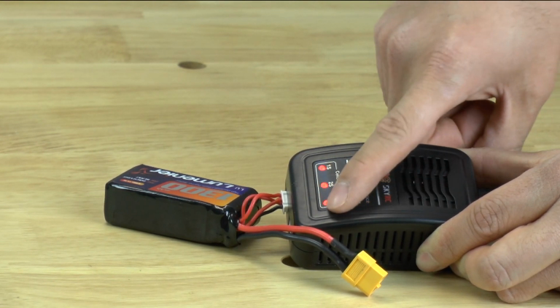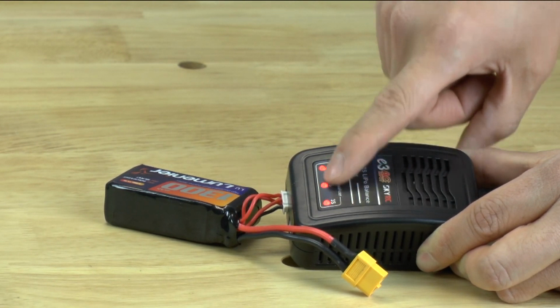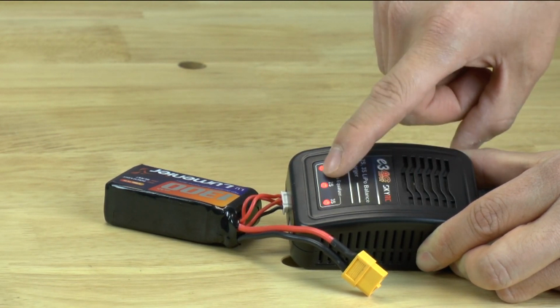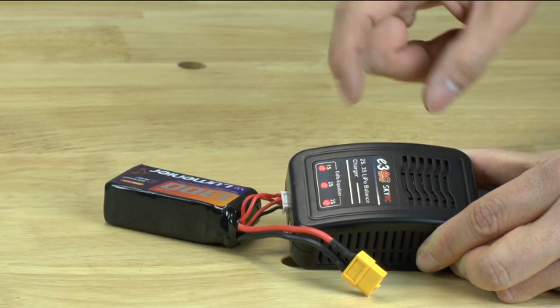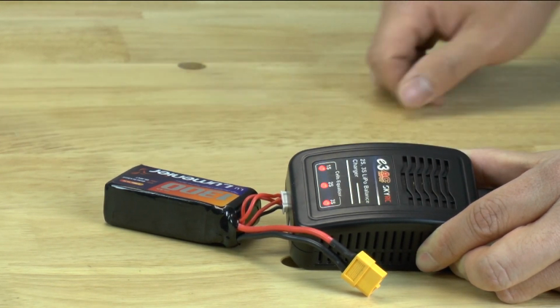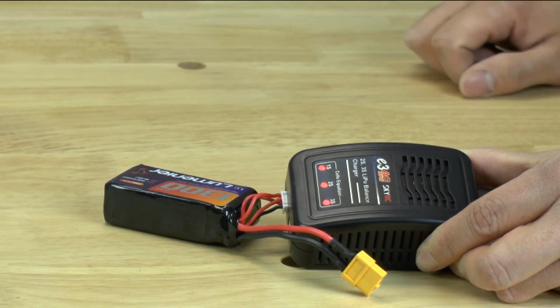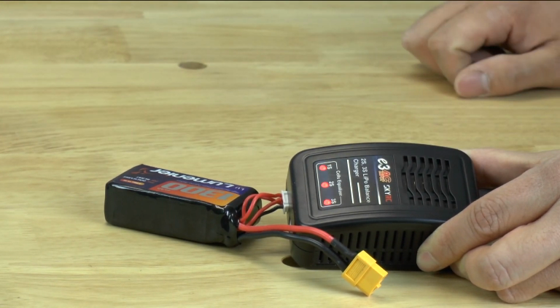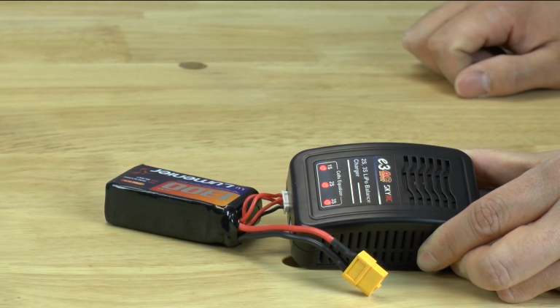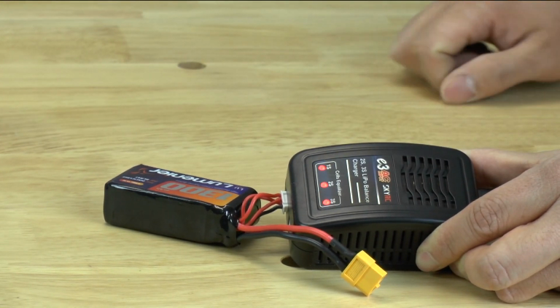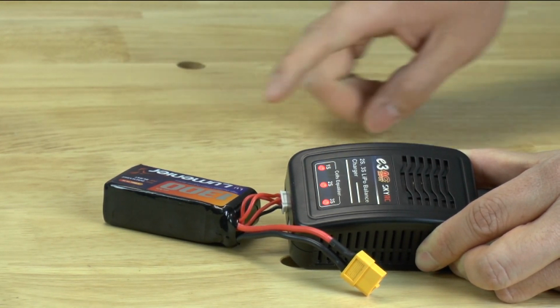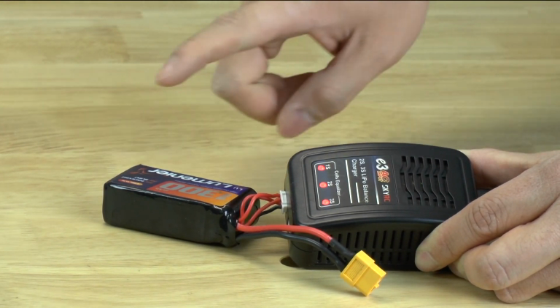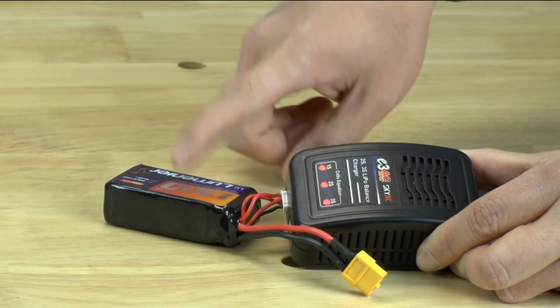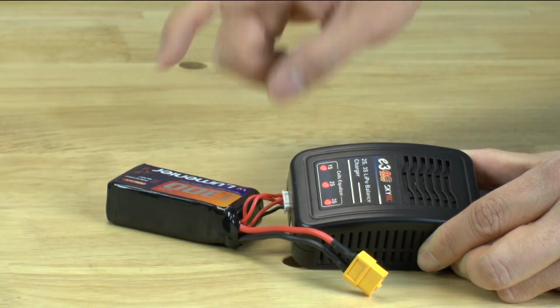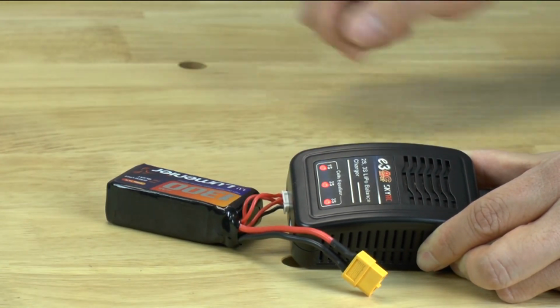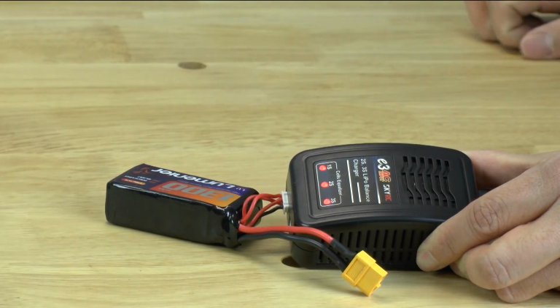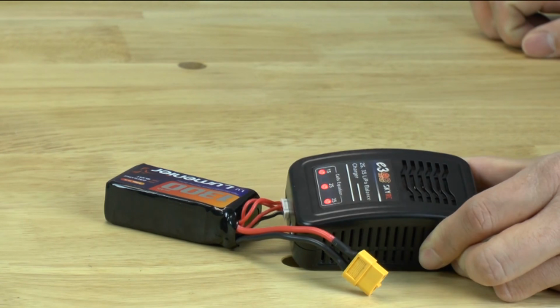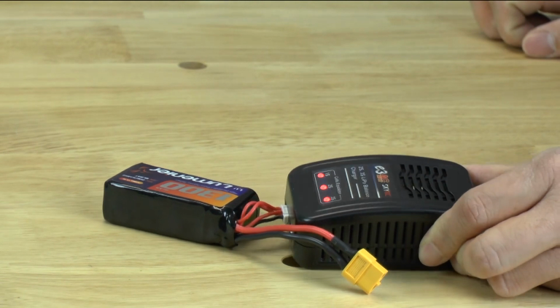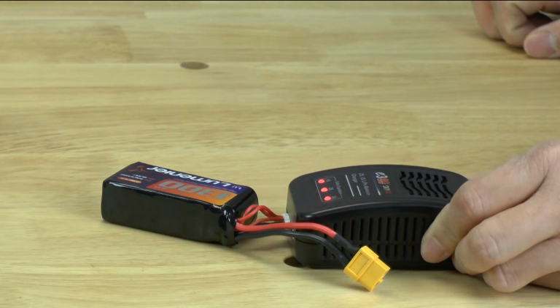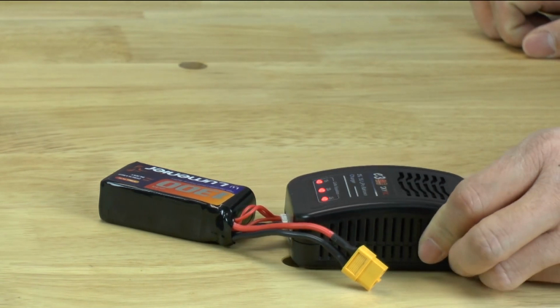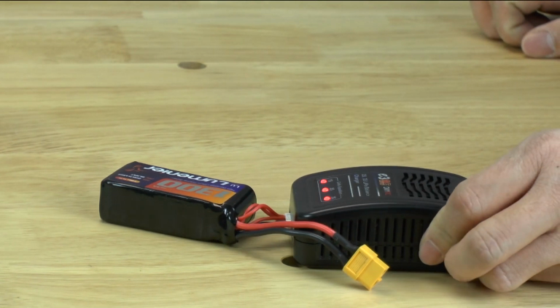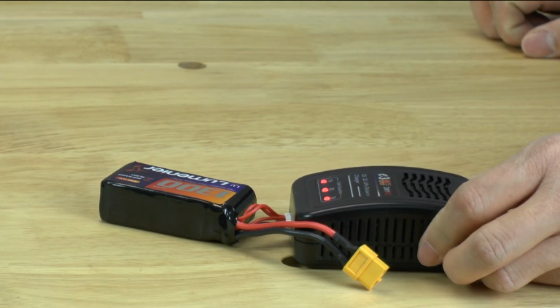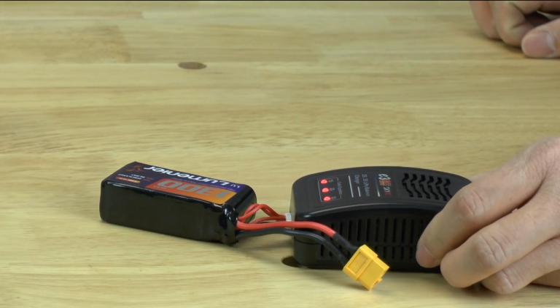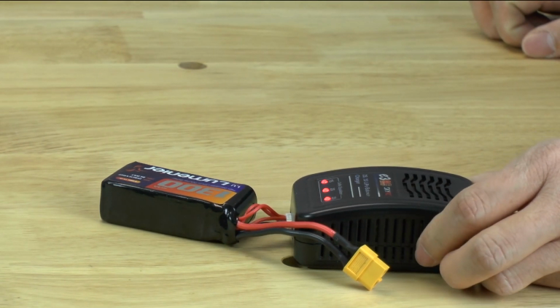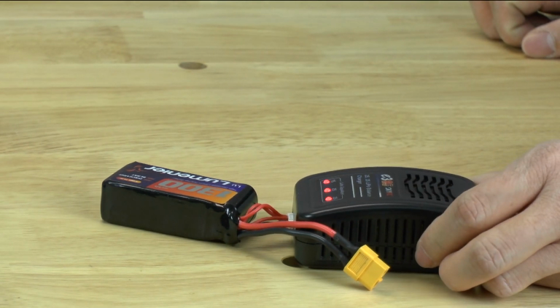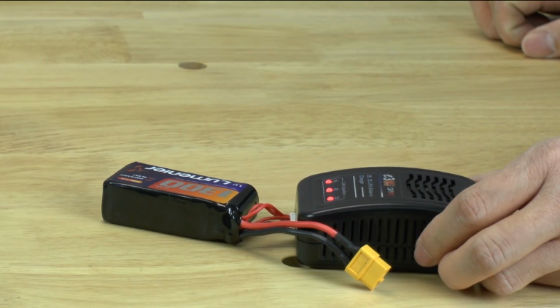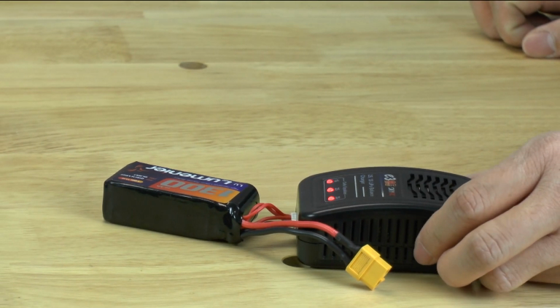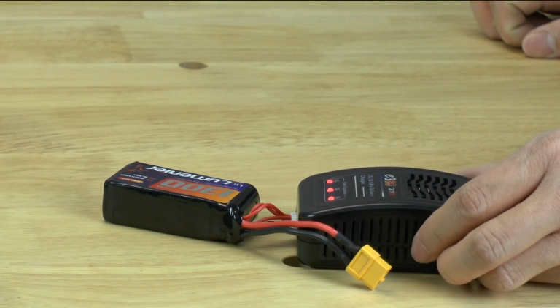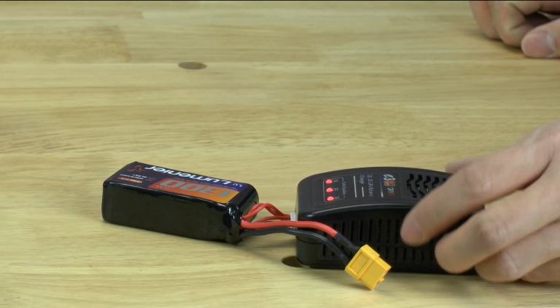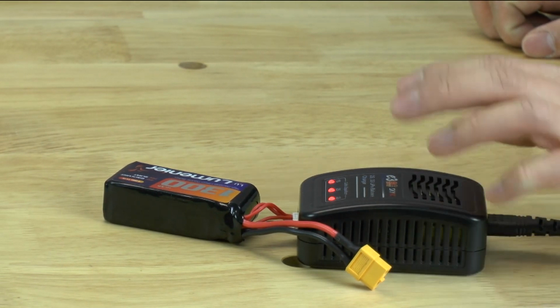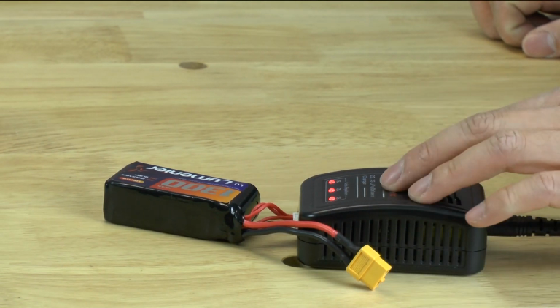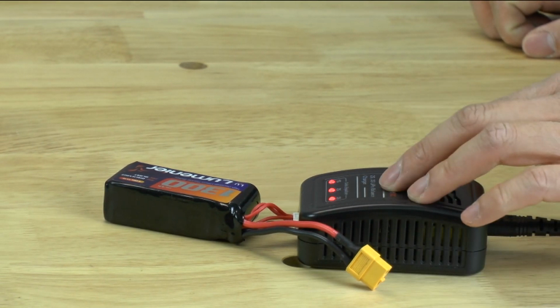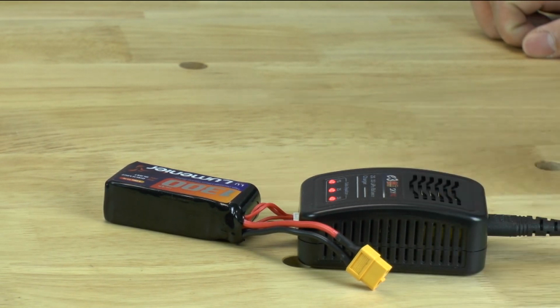Once it turns to green, you'll know that your battery is fully charged and that's all you need to worry about.